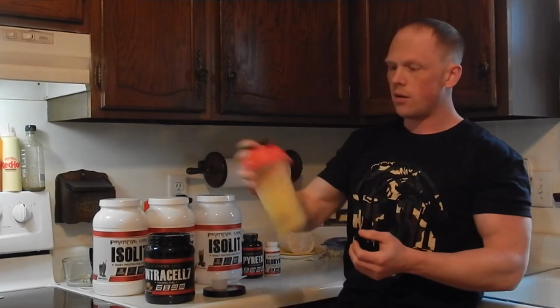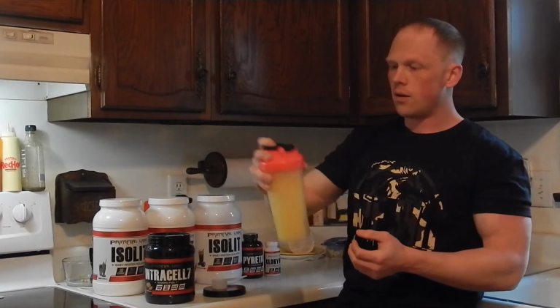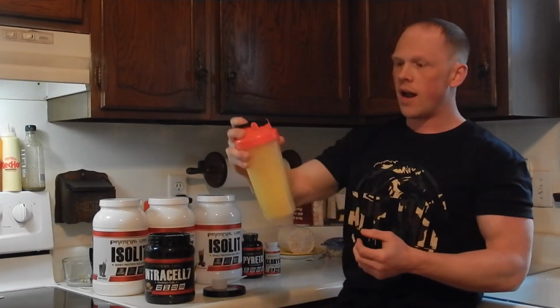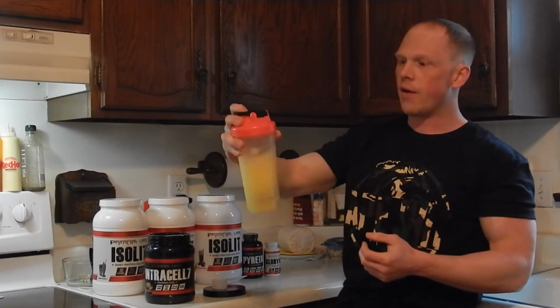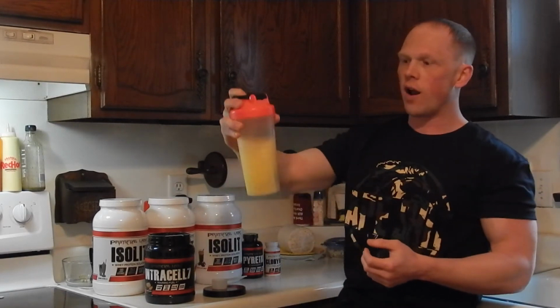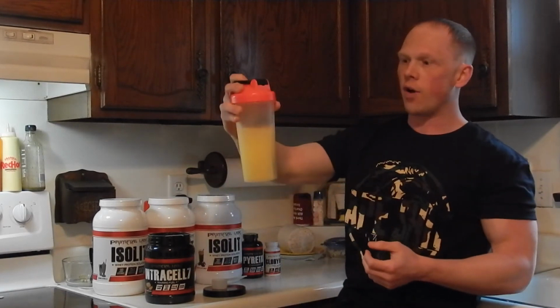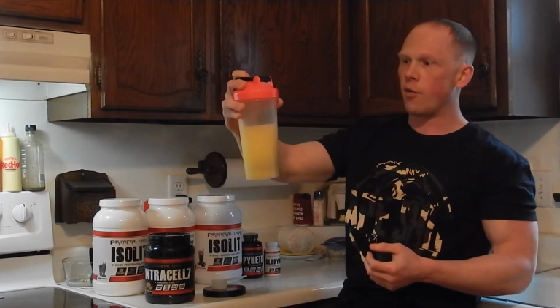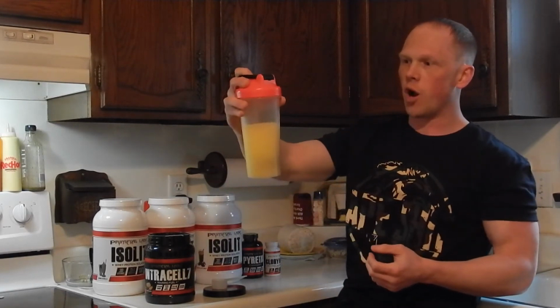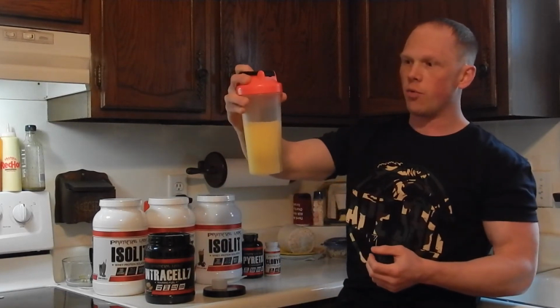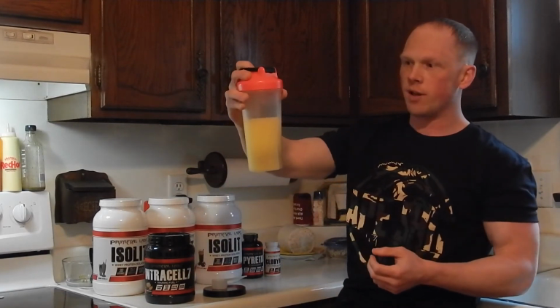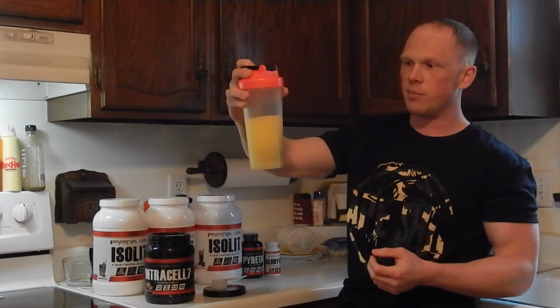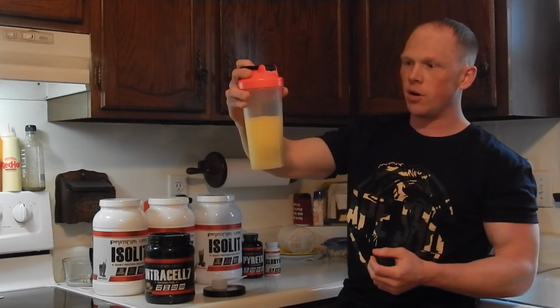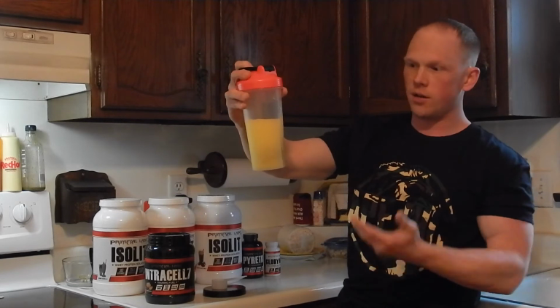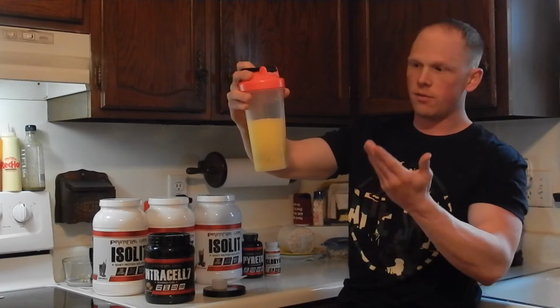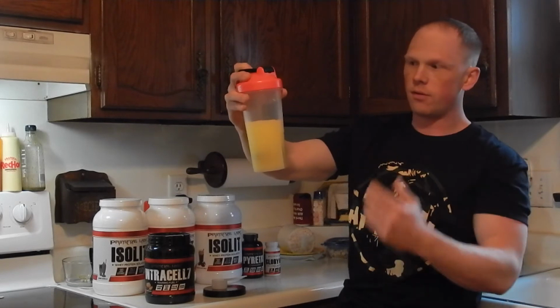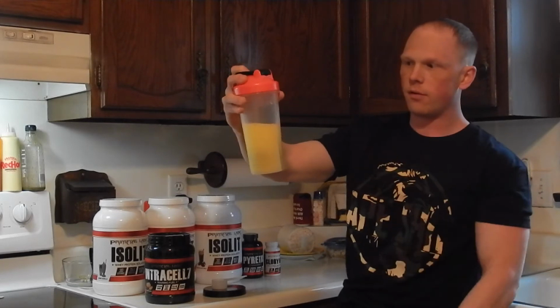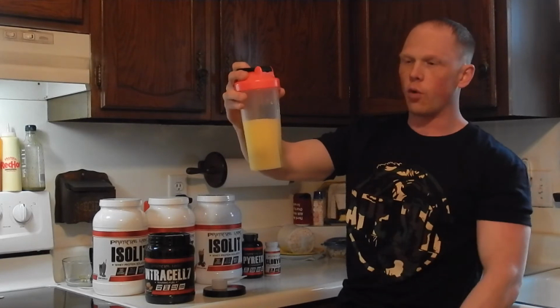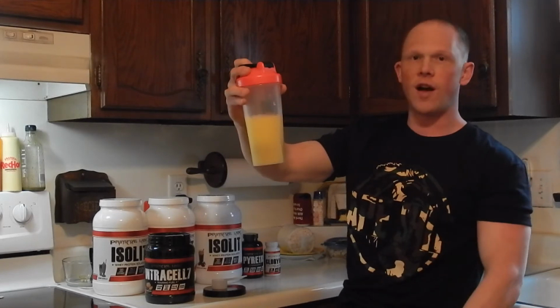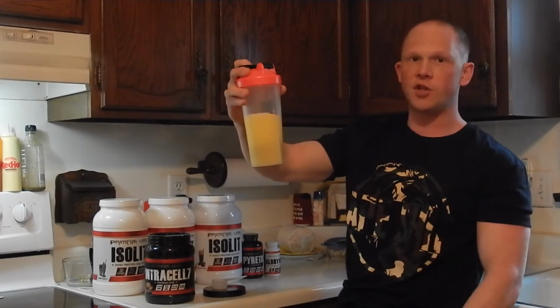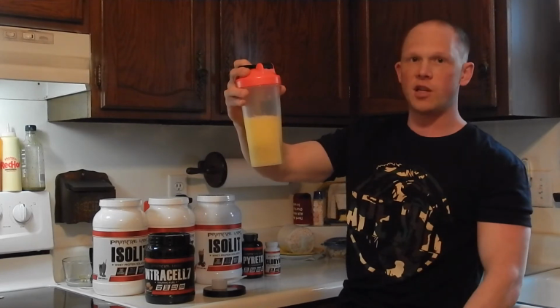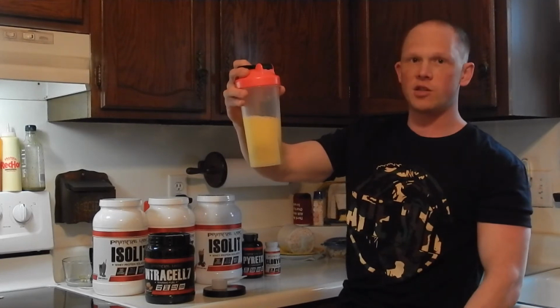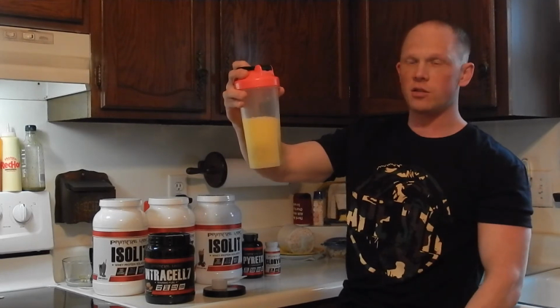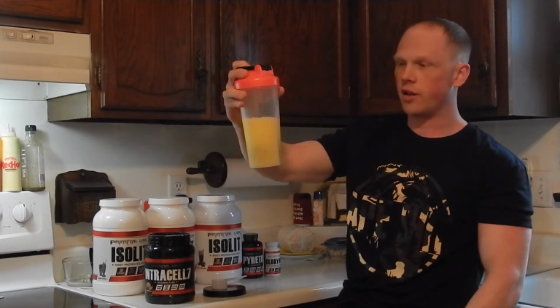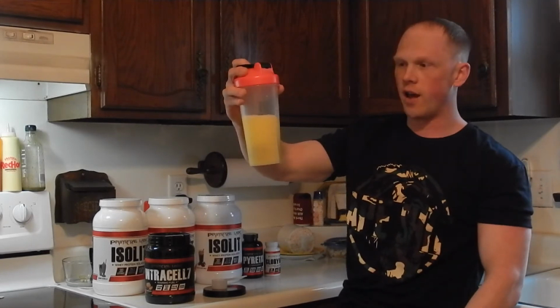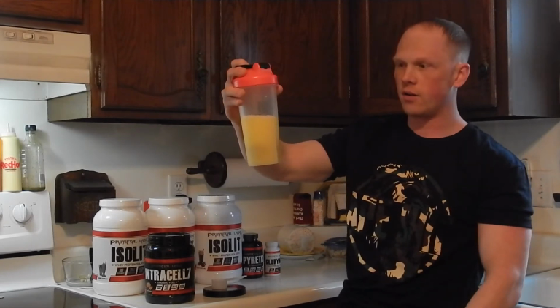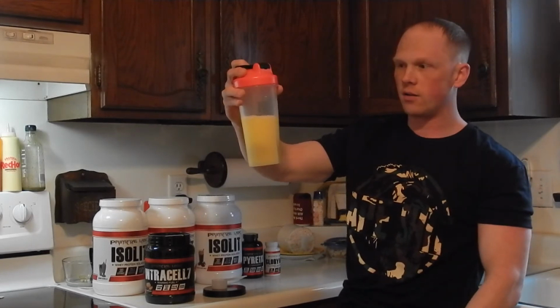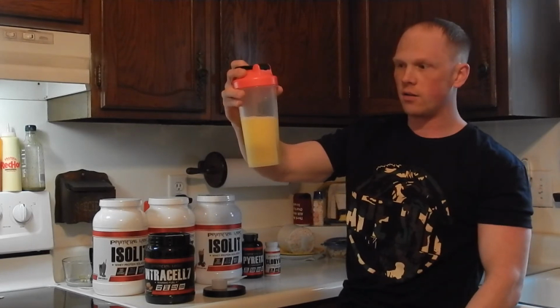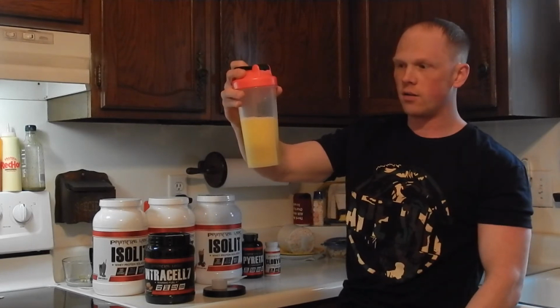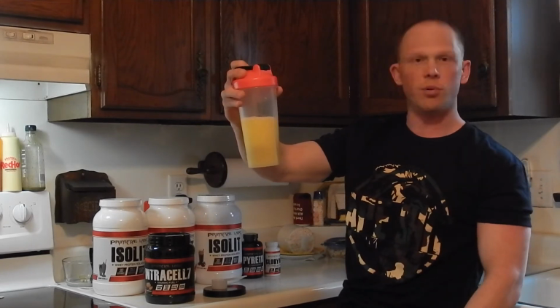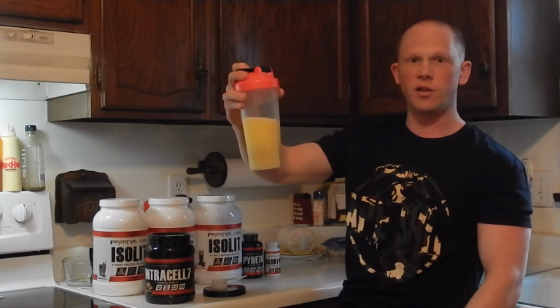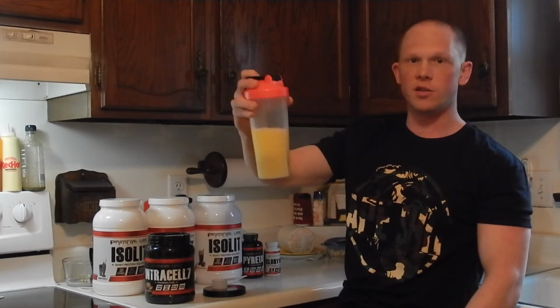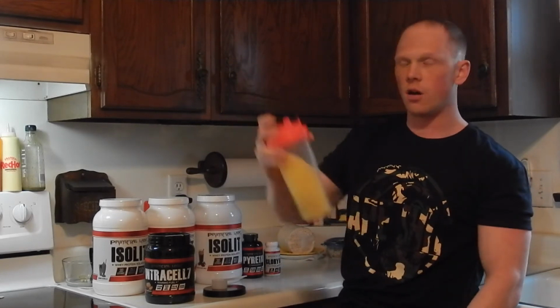I never, ever have a problem with mixability. Four or five shakes — look at that. Completely dissolved.